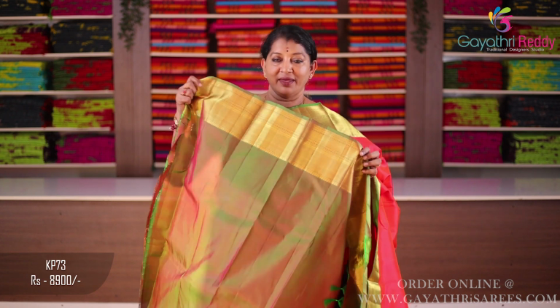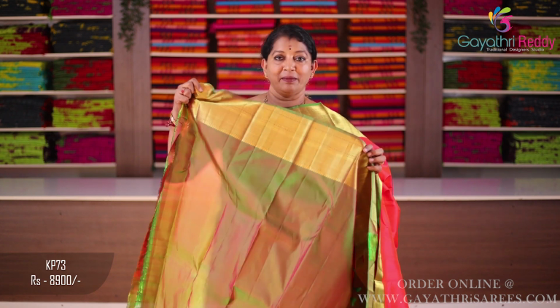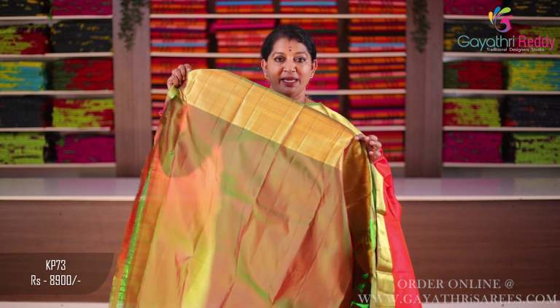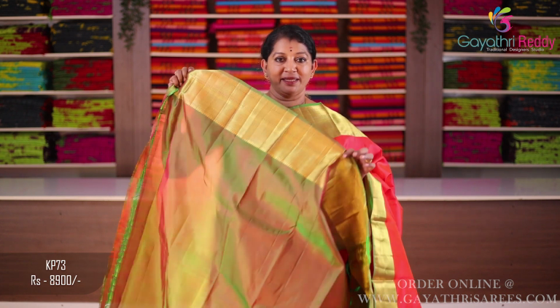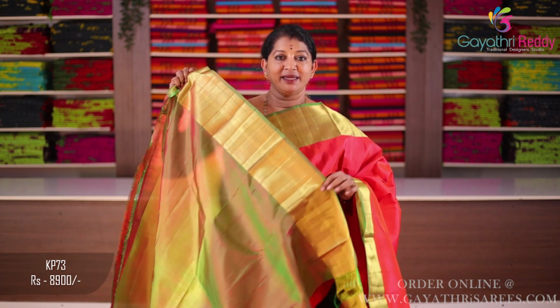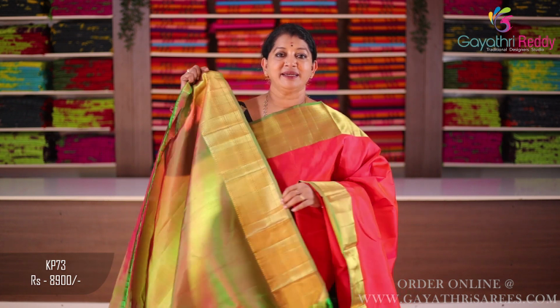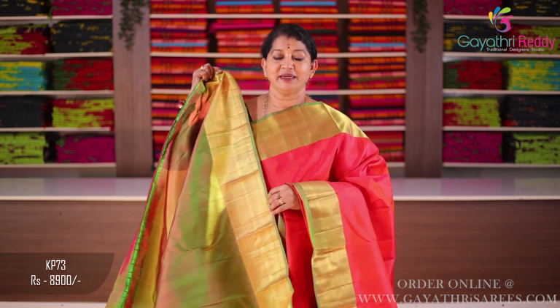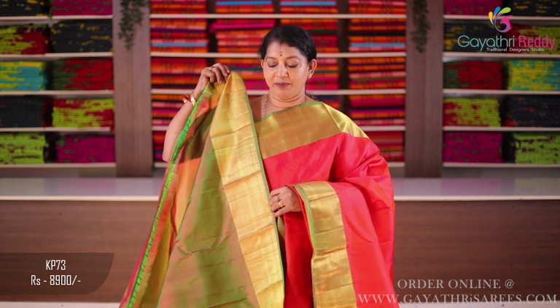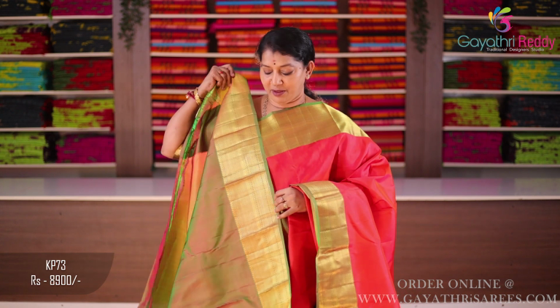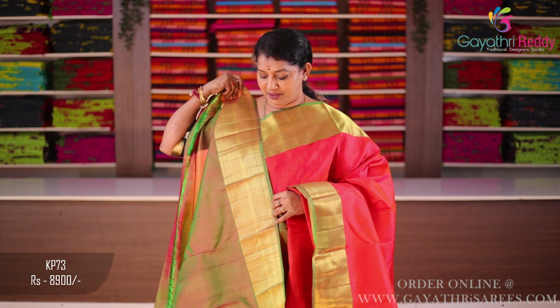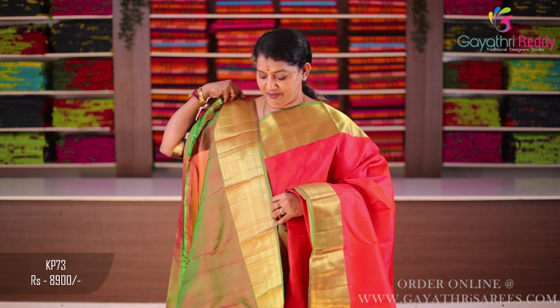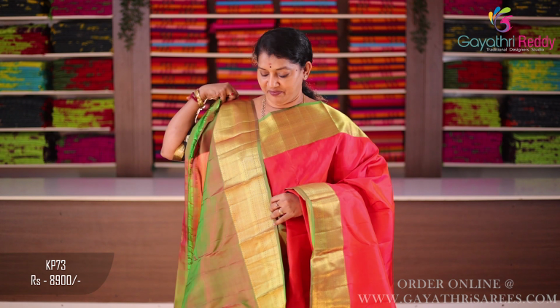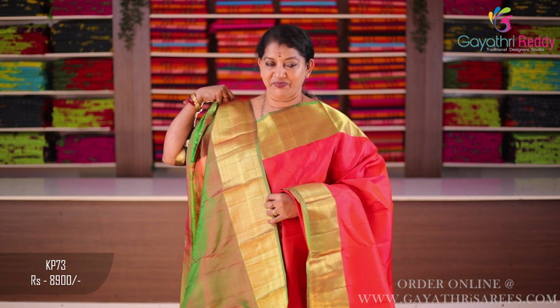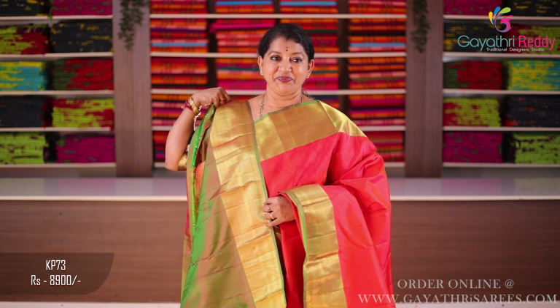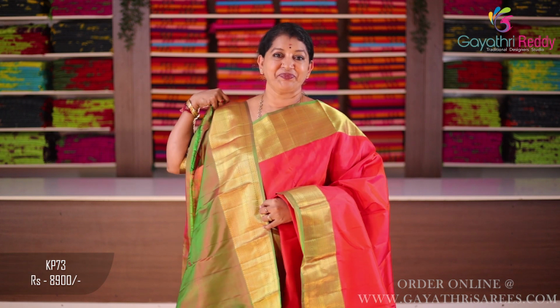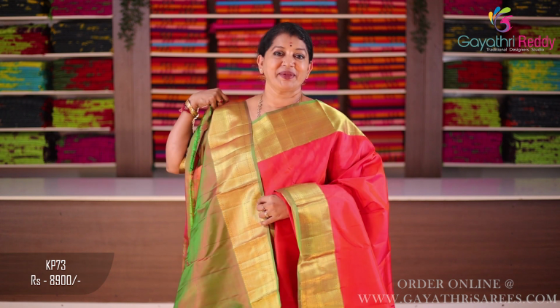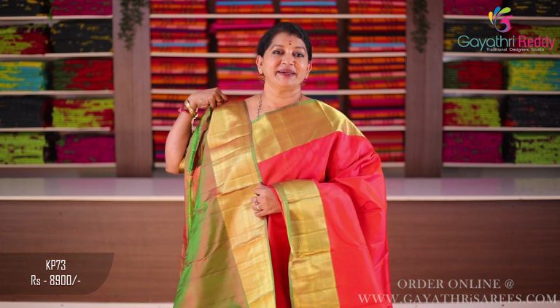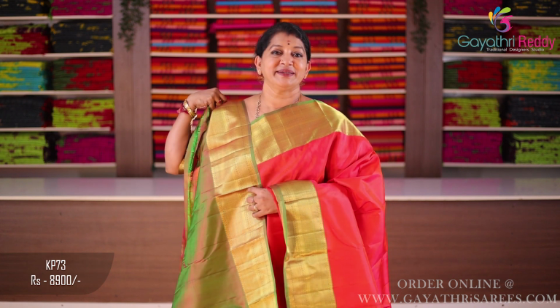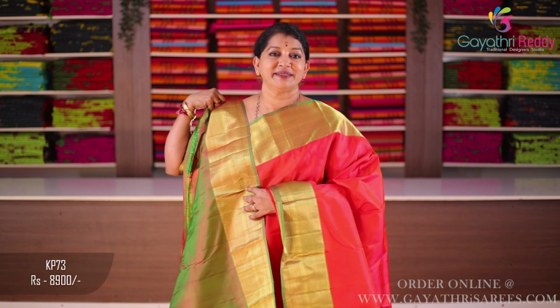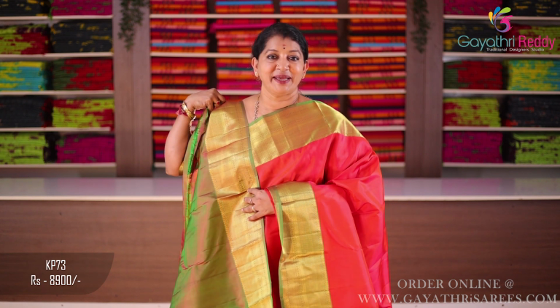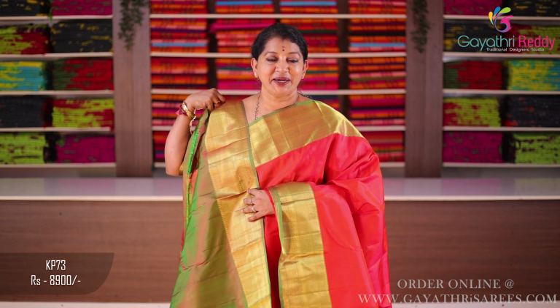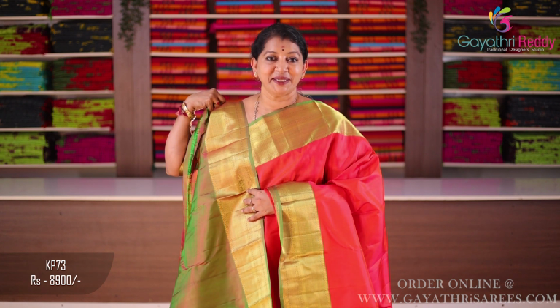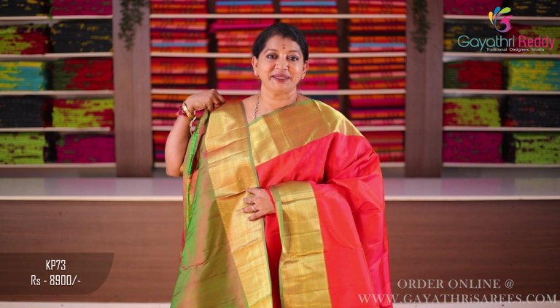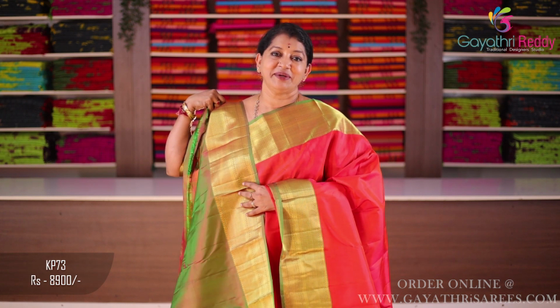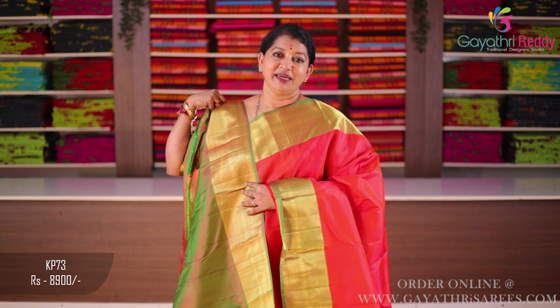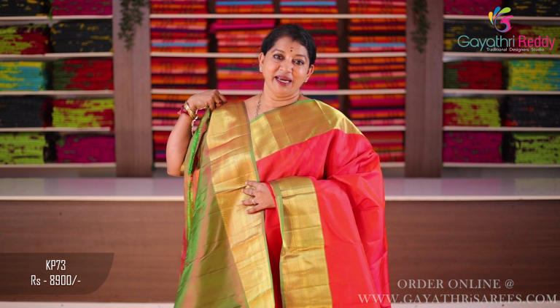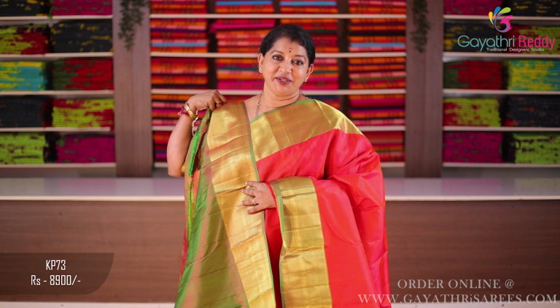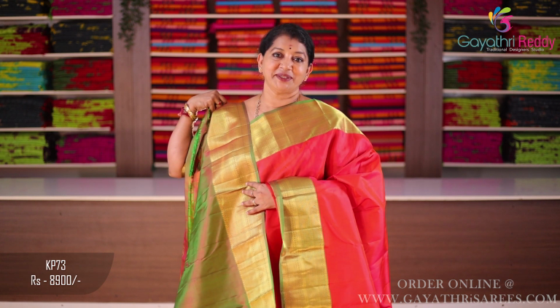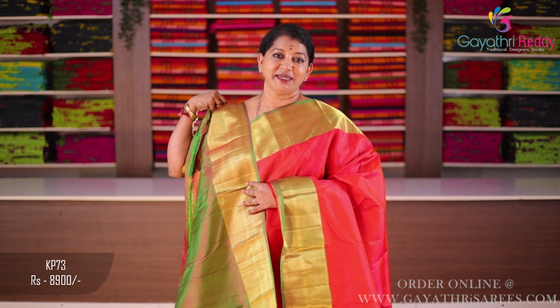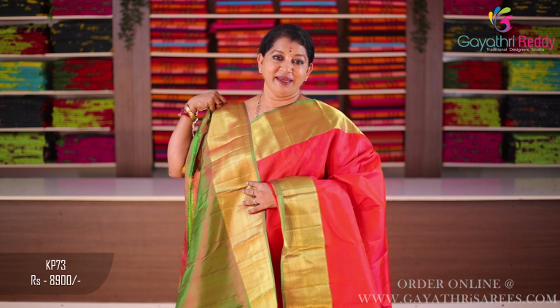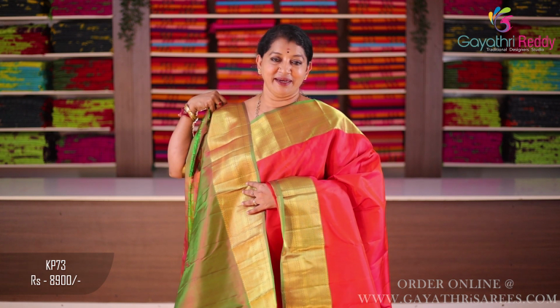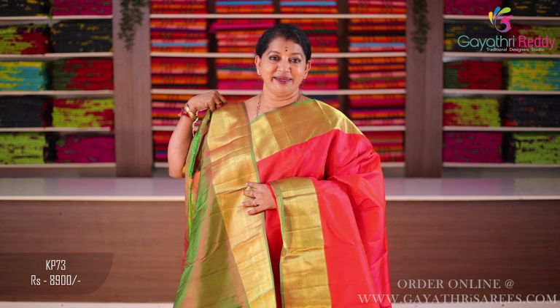Mehendi green blouse. Sari cost is 8,900.